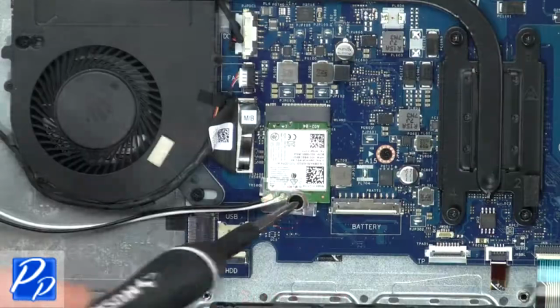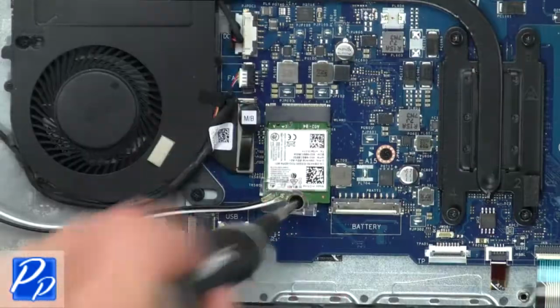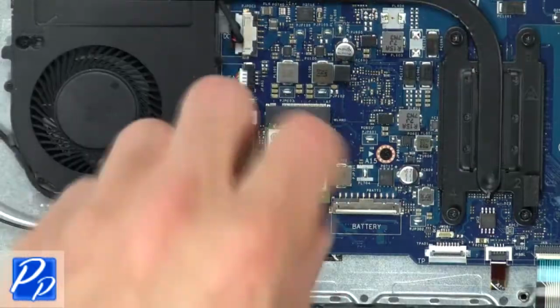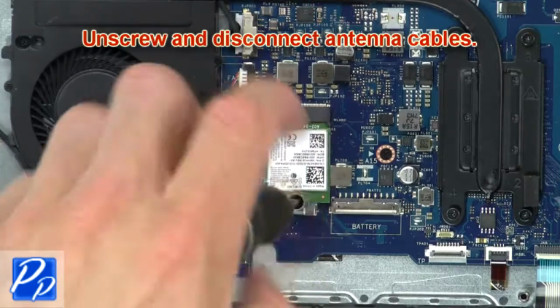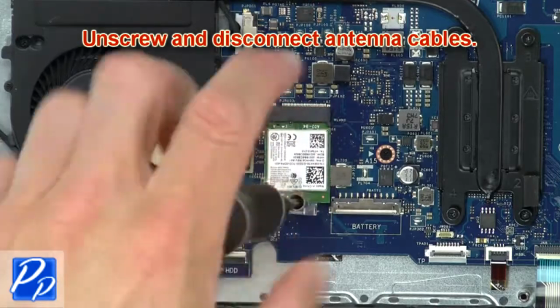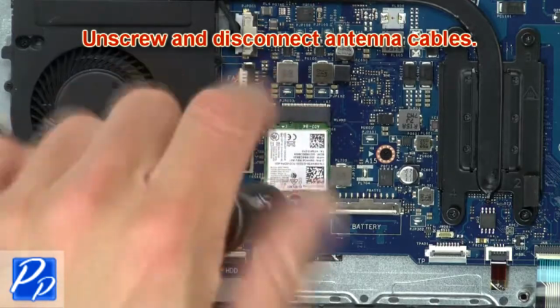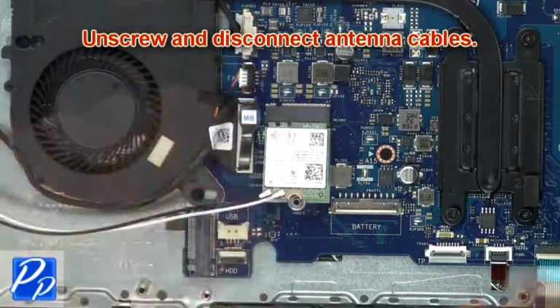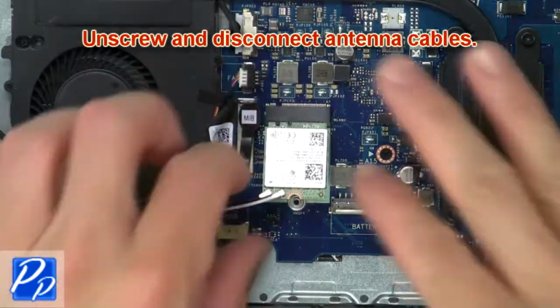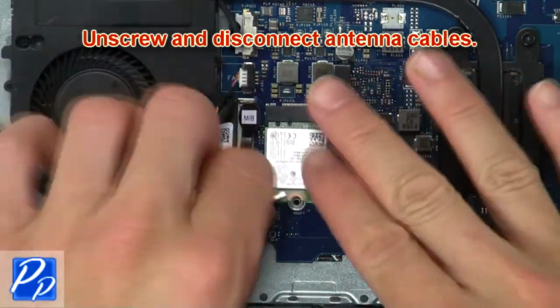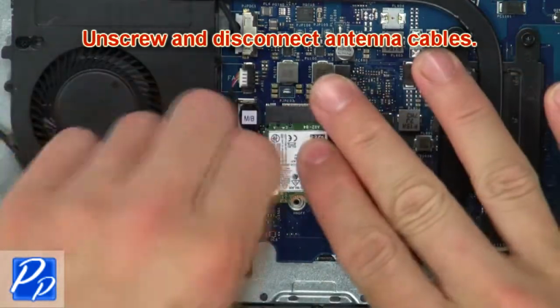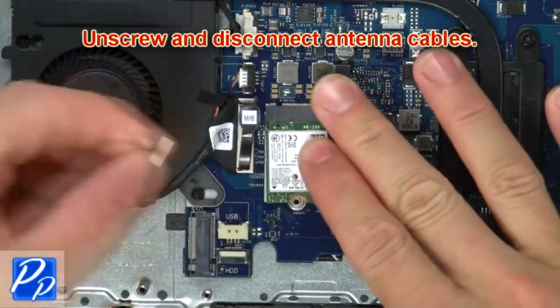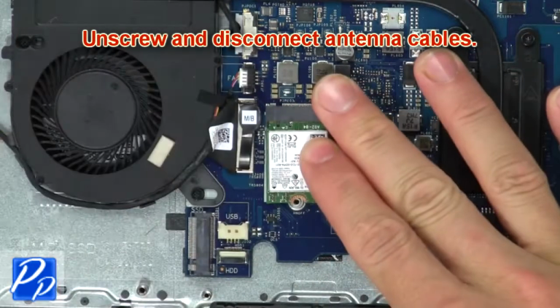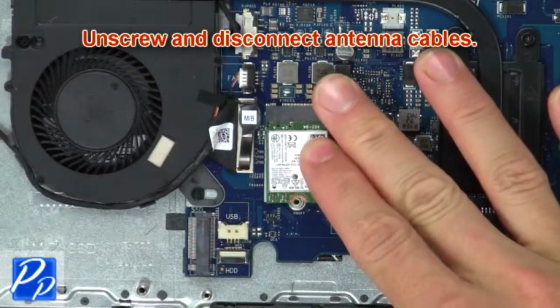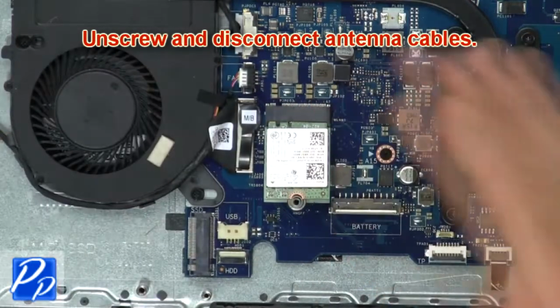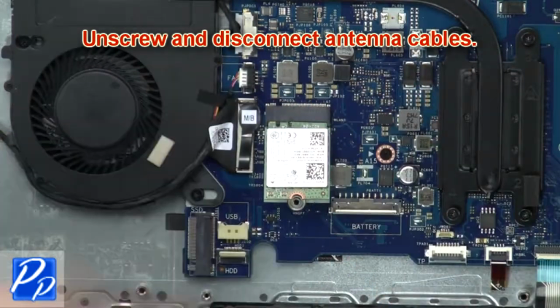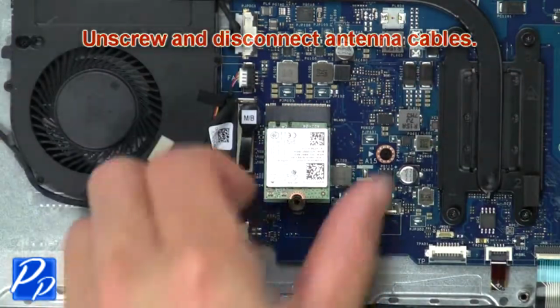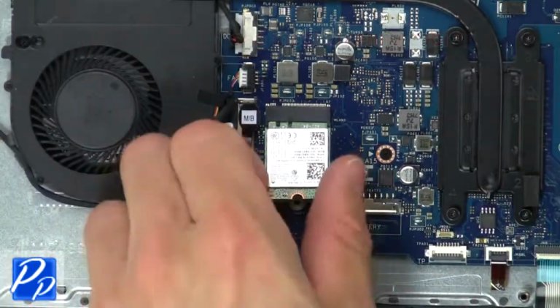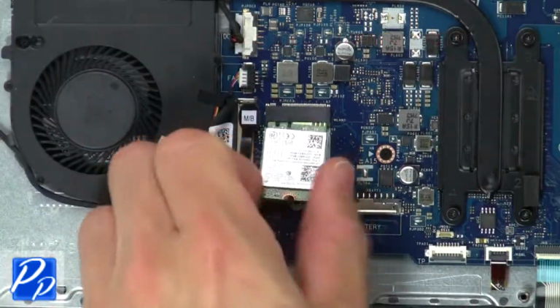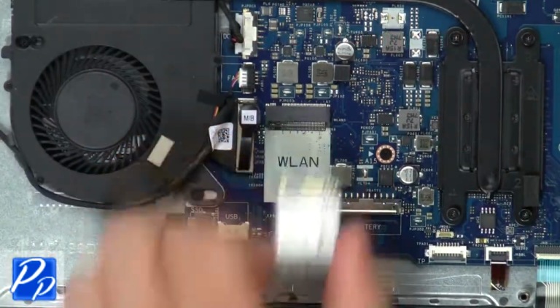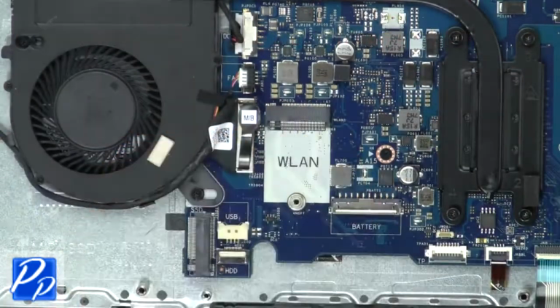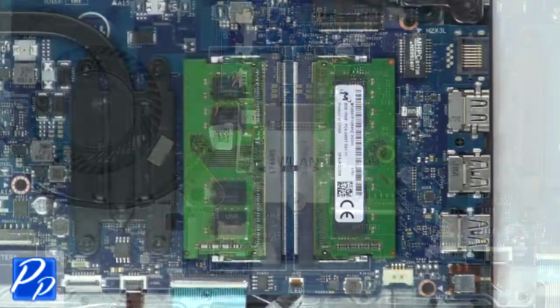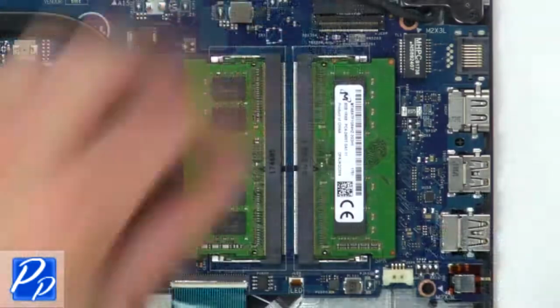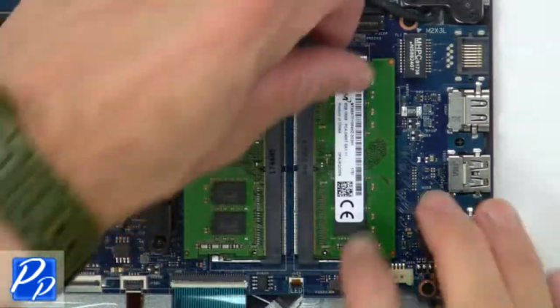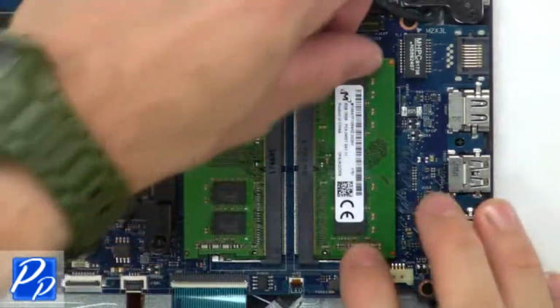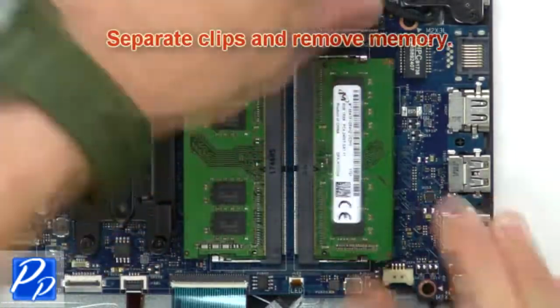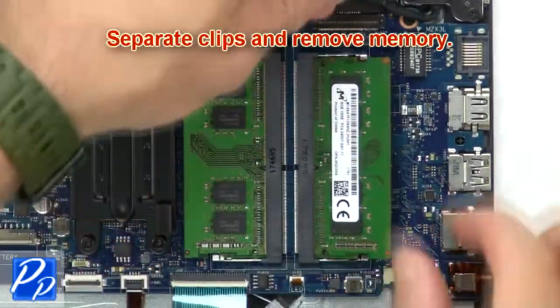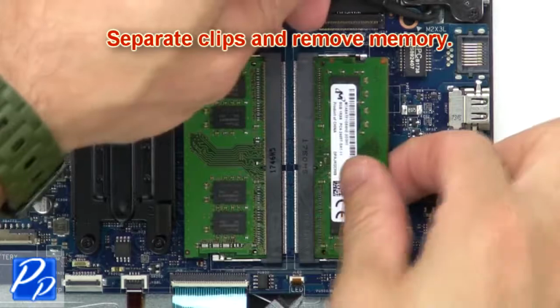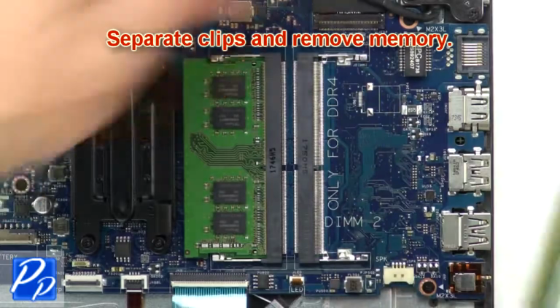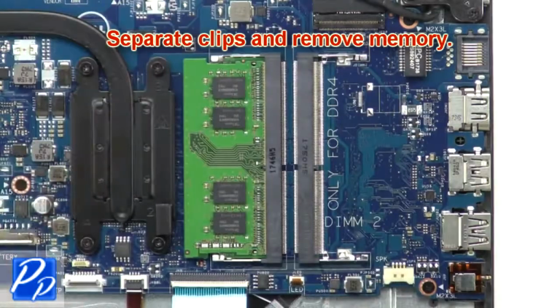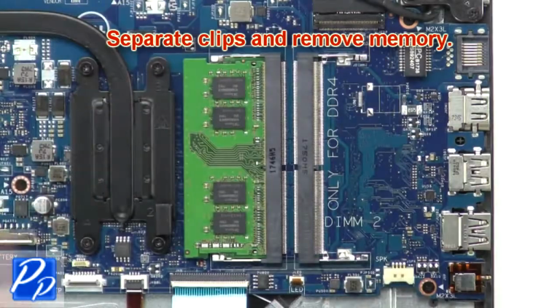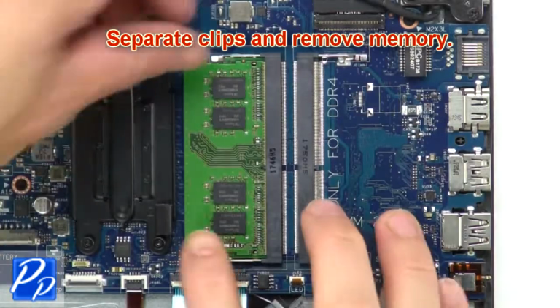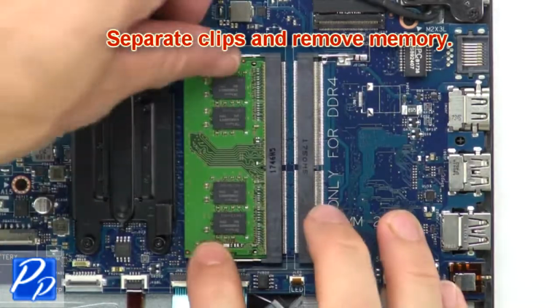Now unscrew and disconnect the antenna cables. Then separate the clips and remove the memory.